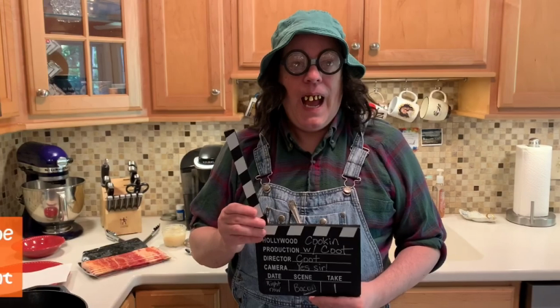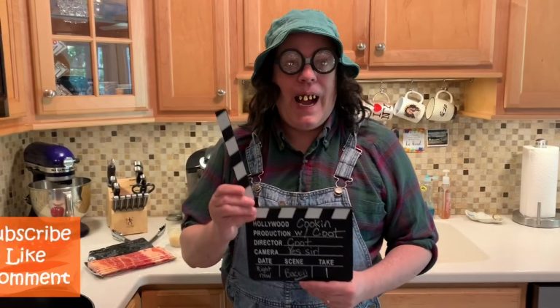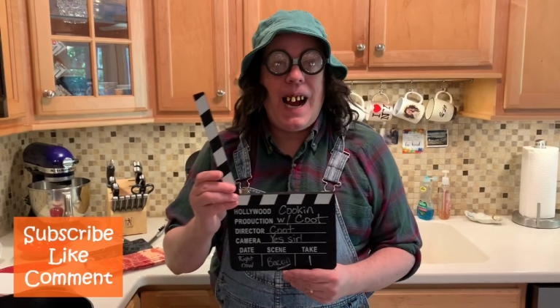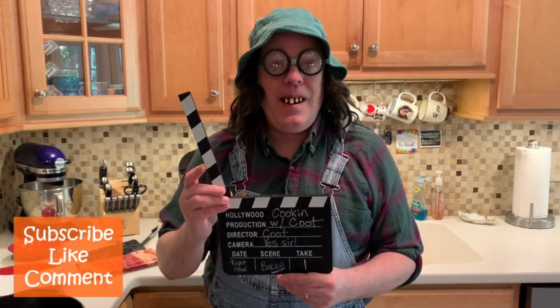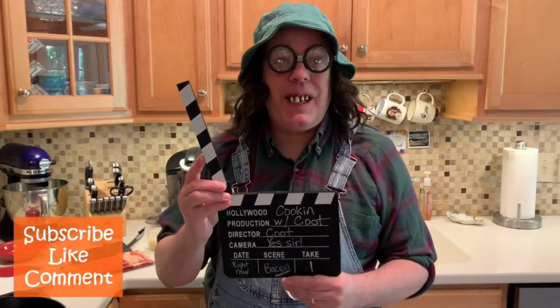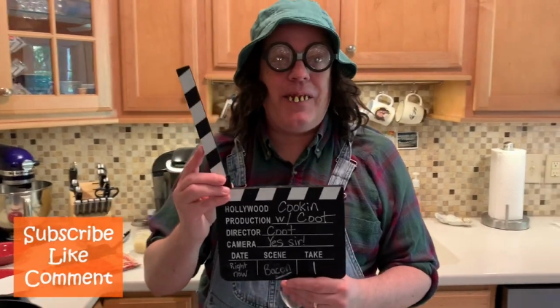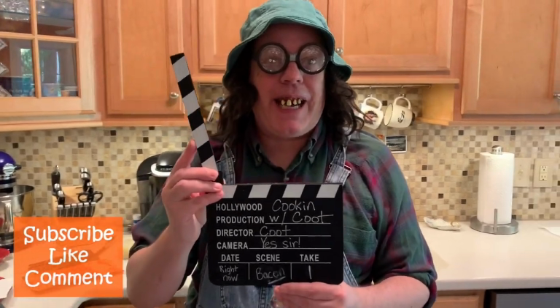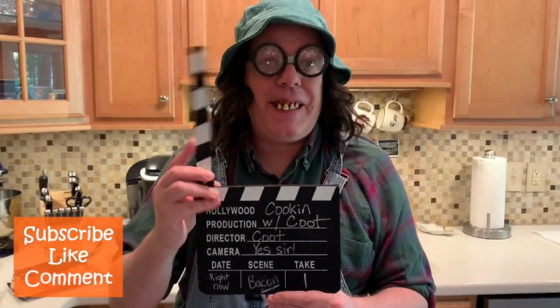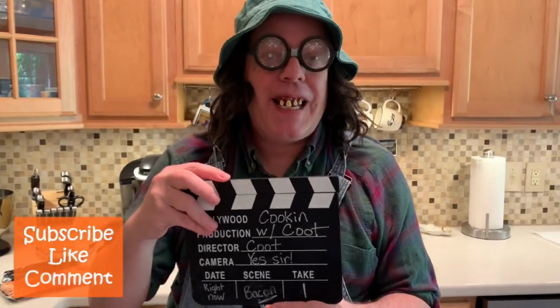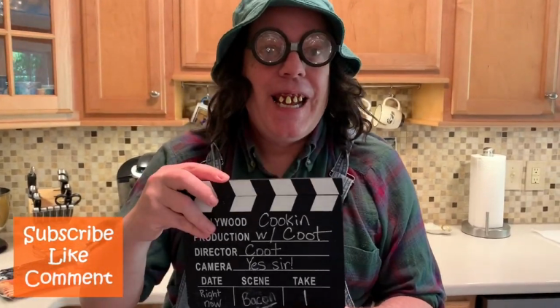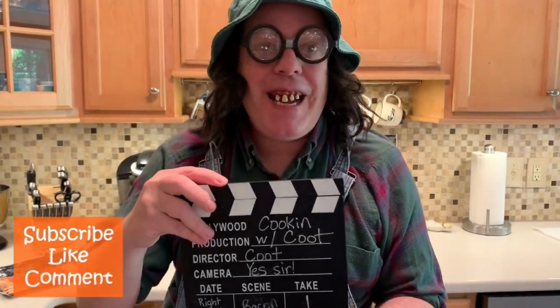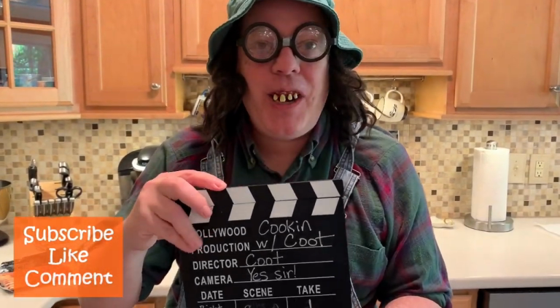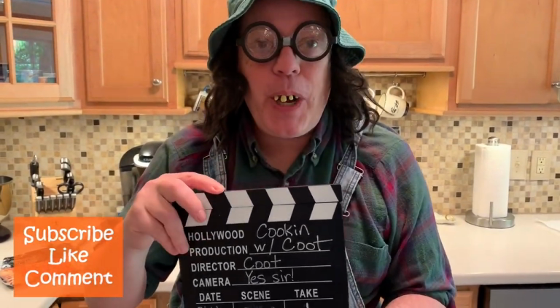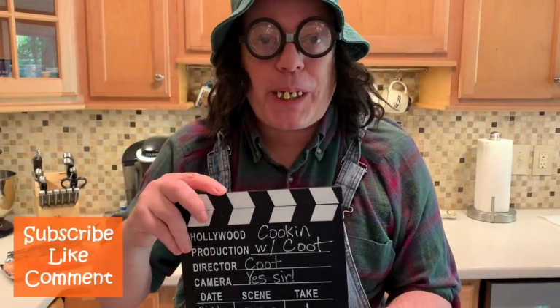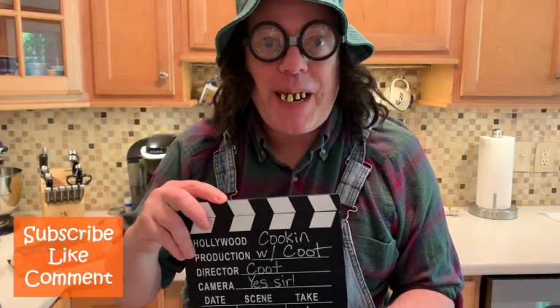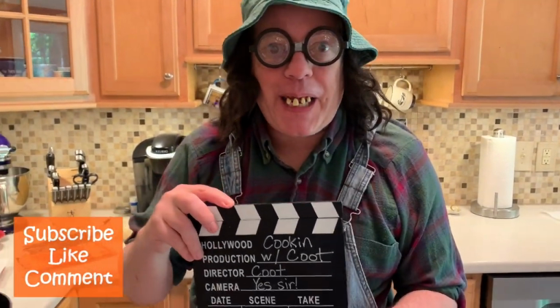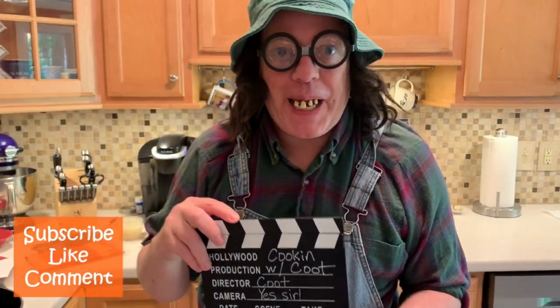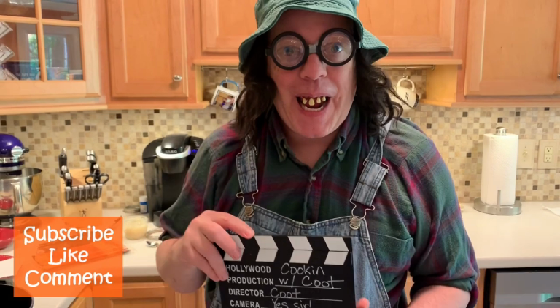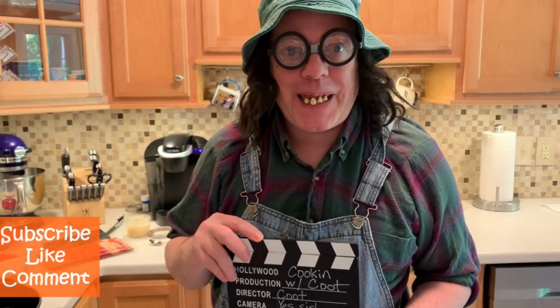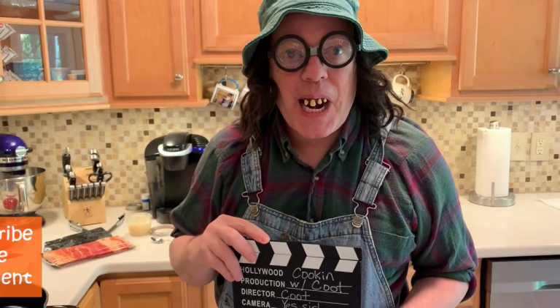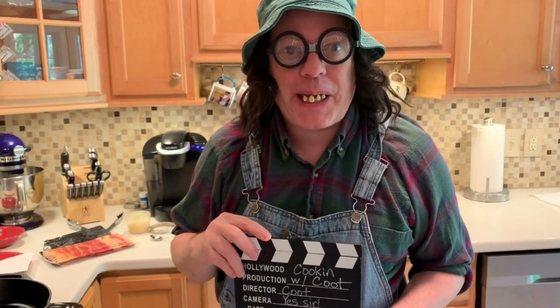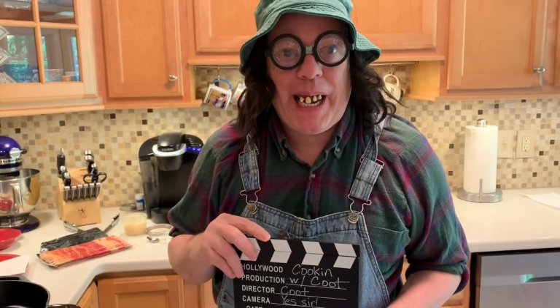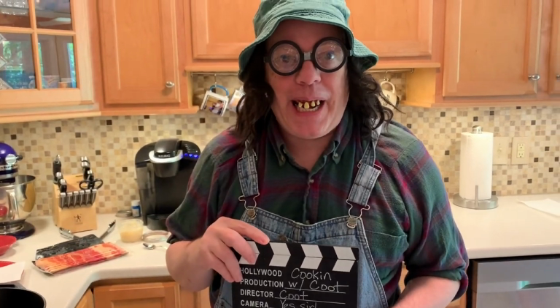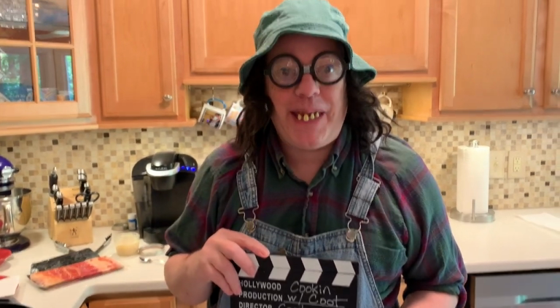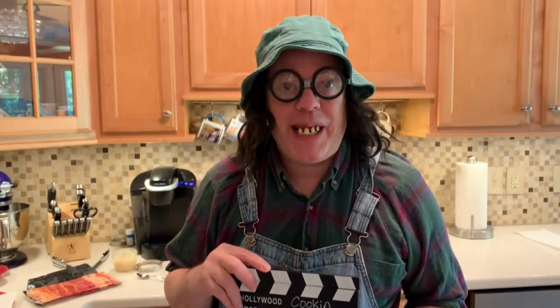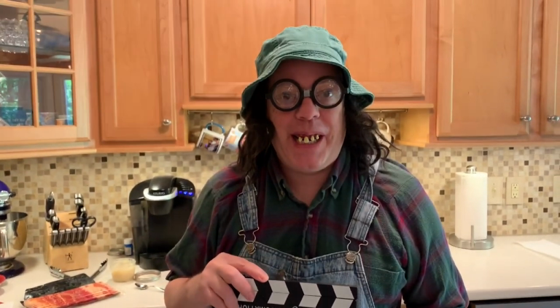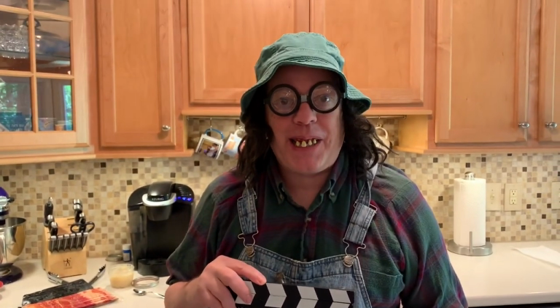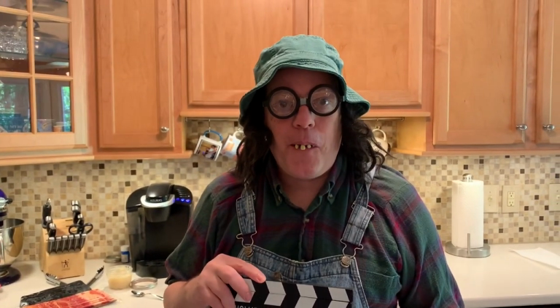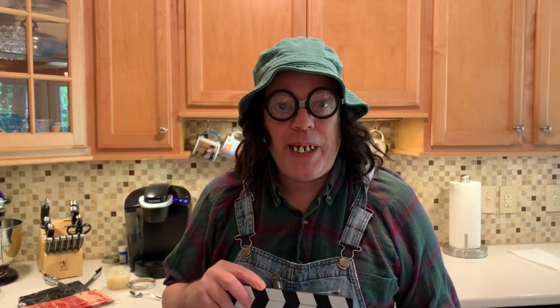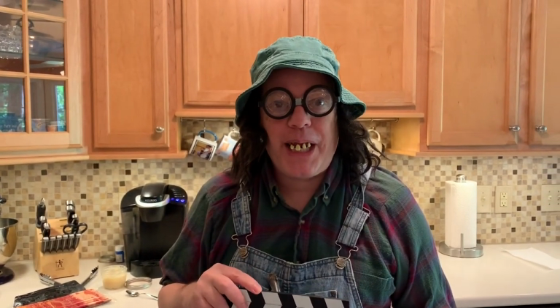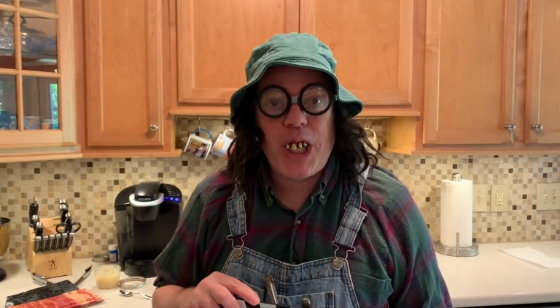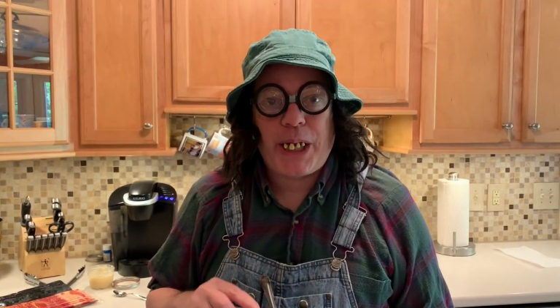Hey y'all, cooking with Coots. We're going to do some bacon in the cast iron skillet, and let me tell you, it's going to be good too.